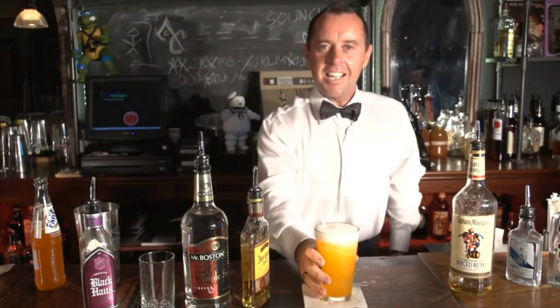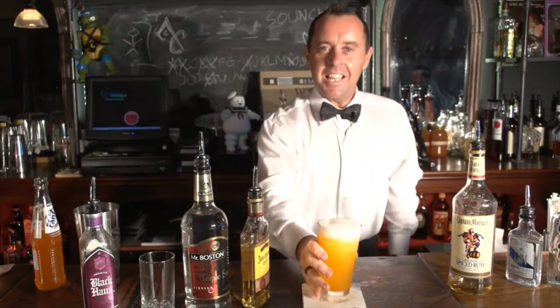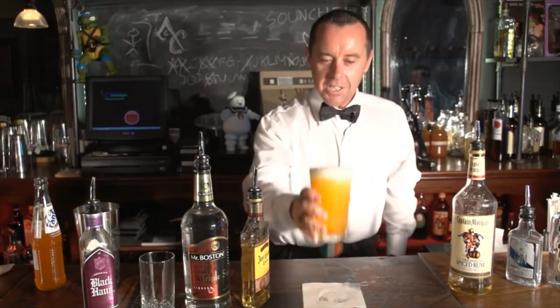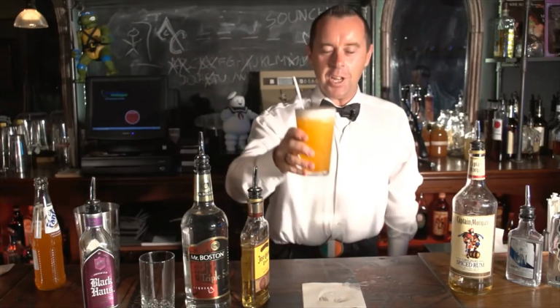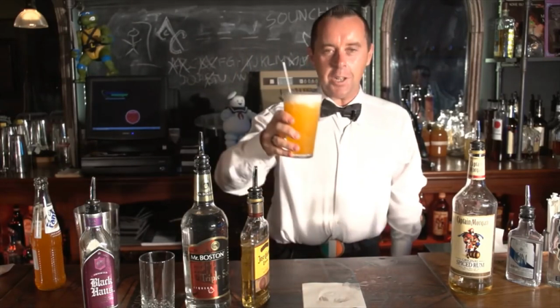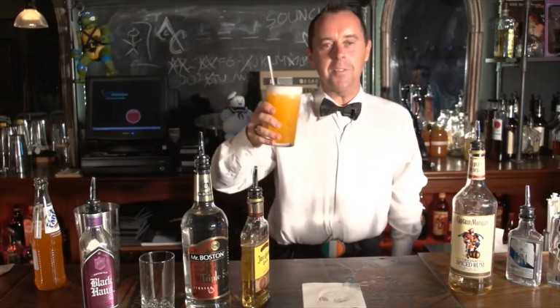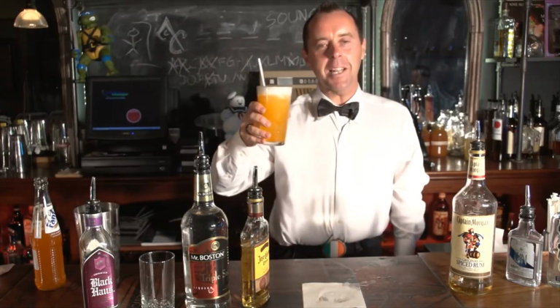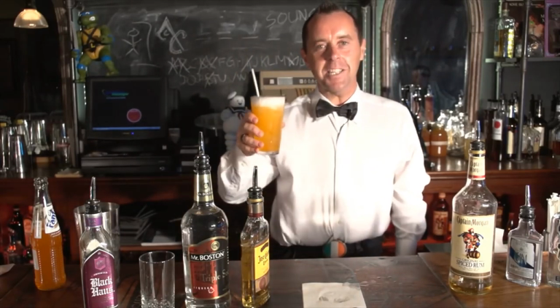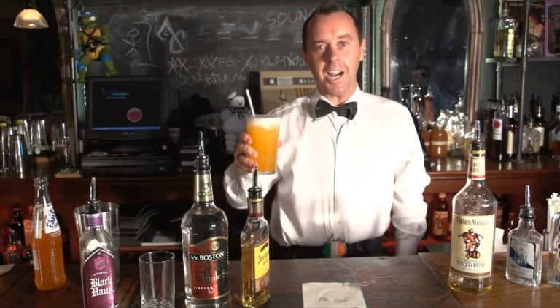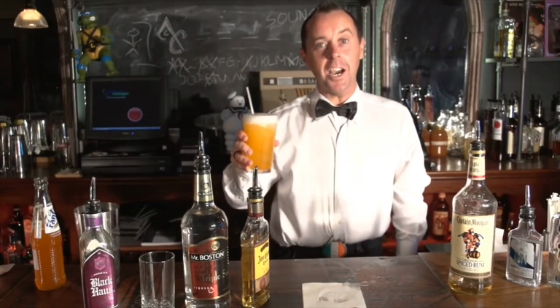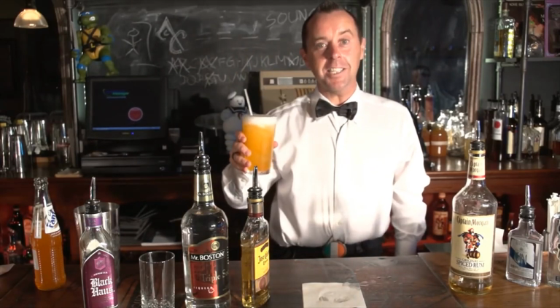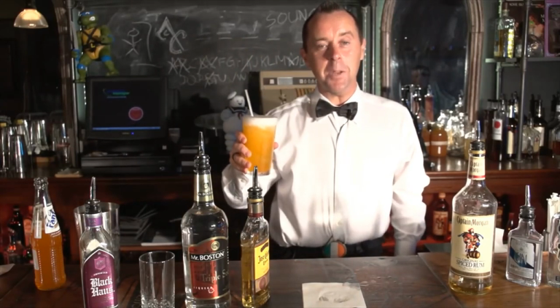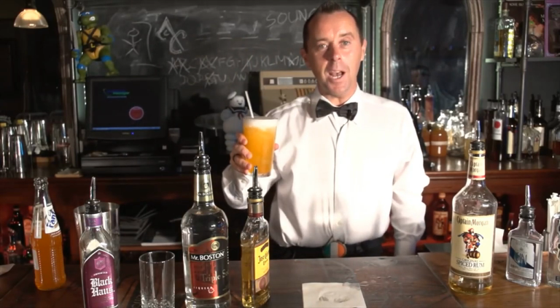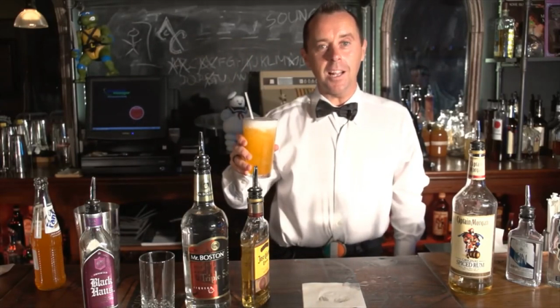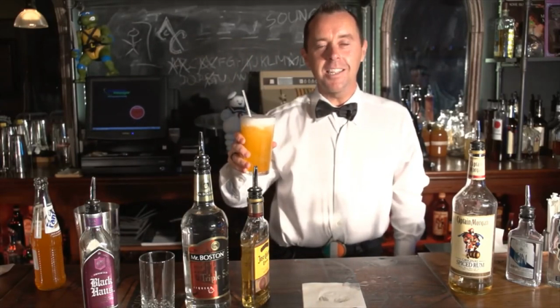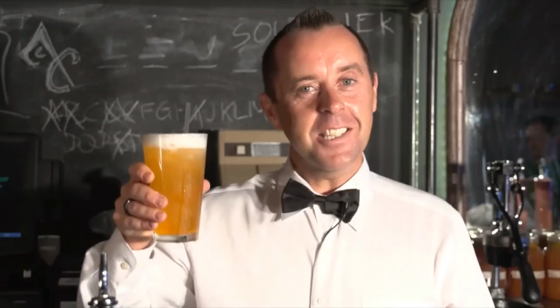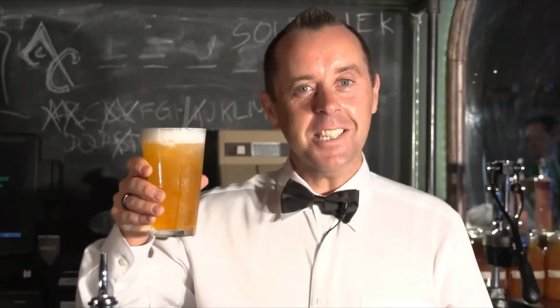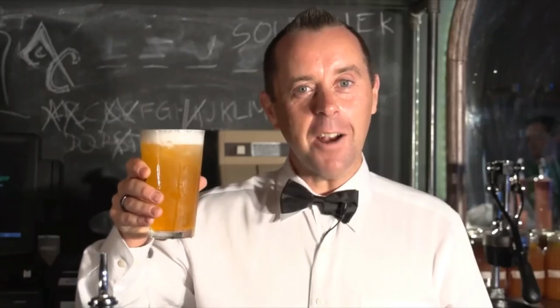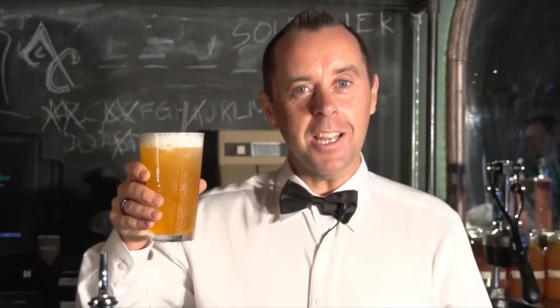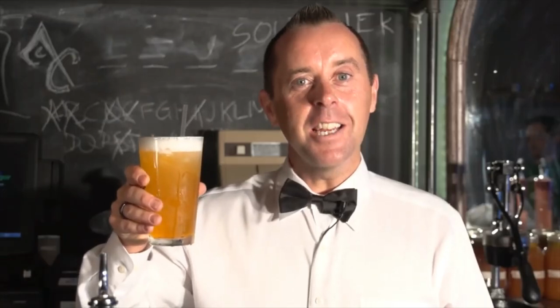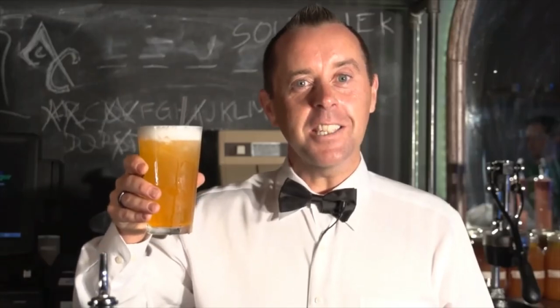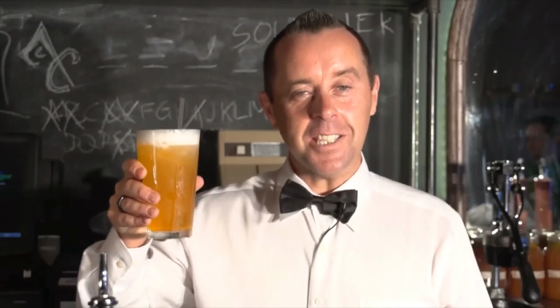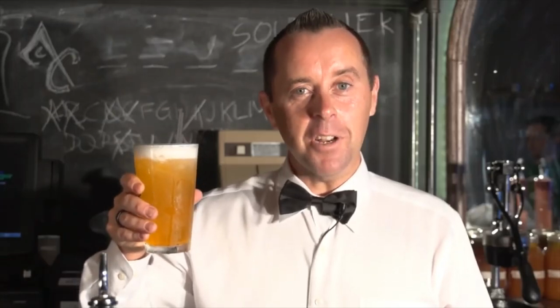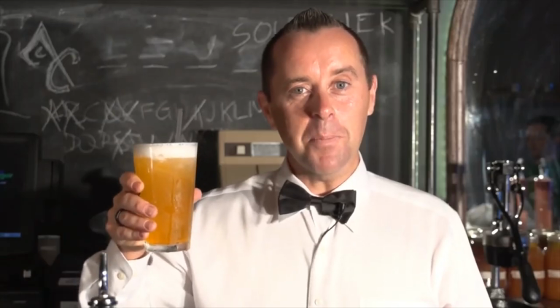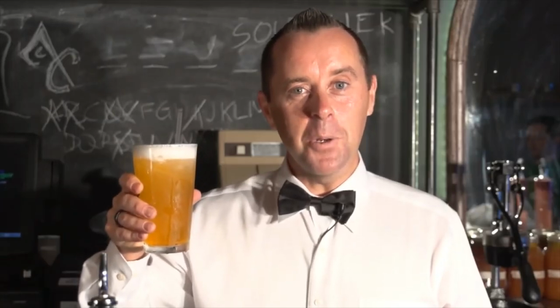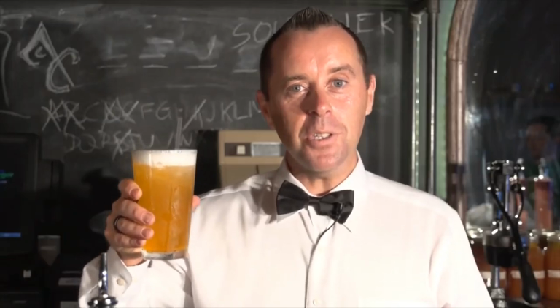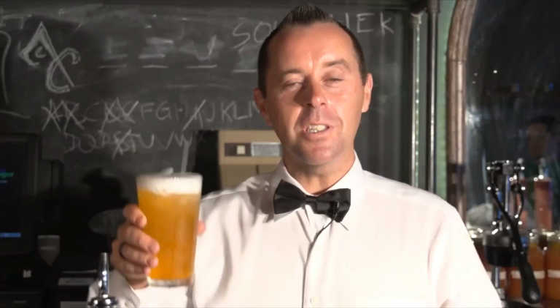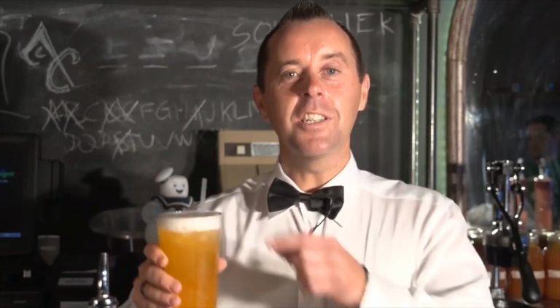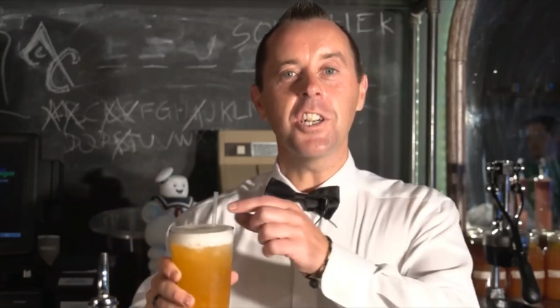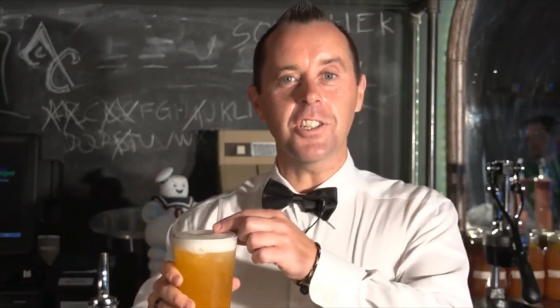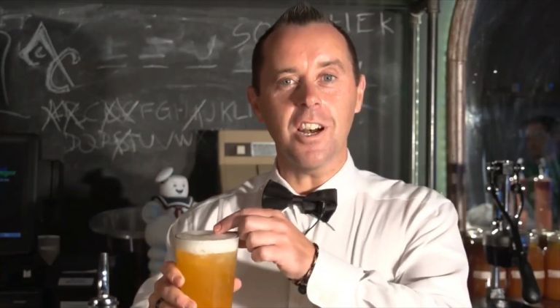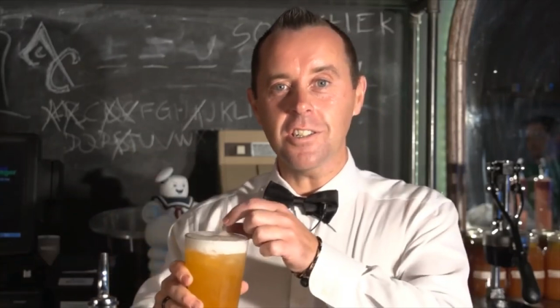This drink will even make the Dark Knight sleep well. This is Gary, this is Secret of the Booze. Cheers, tossers.